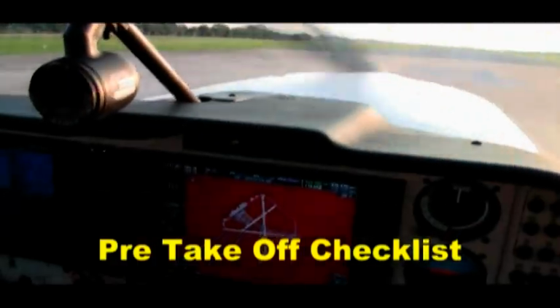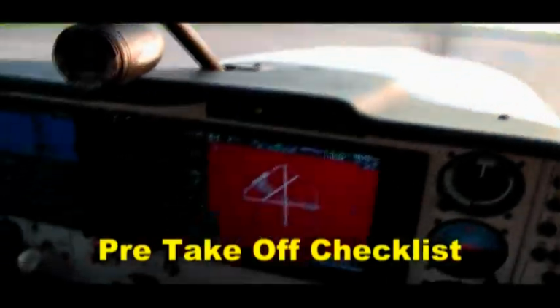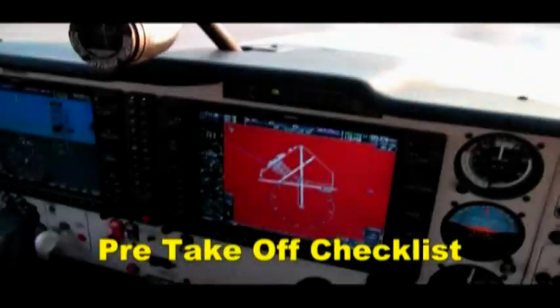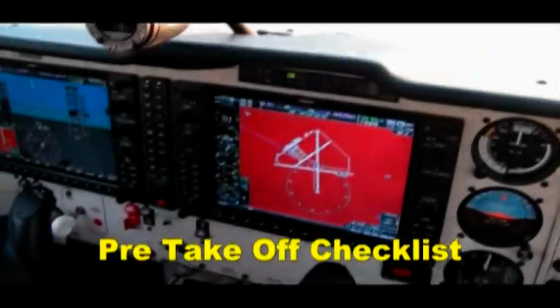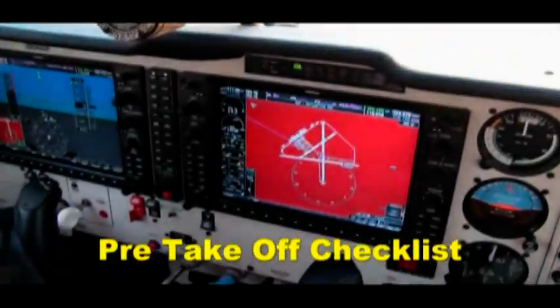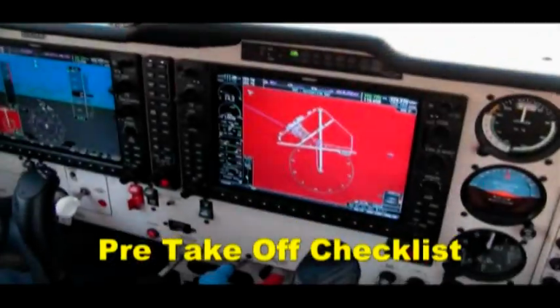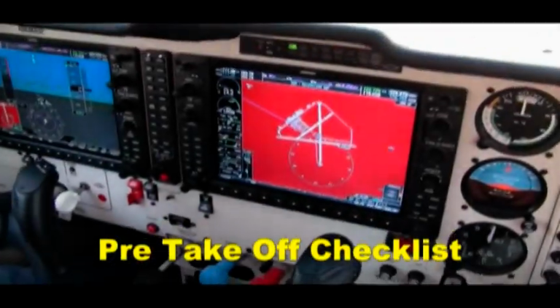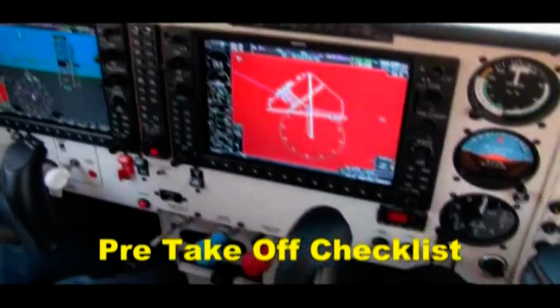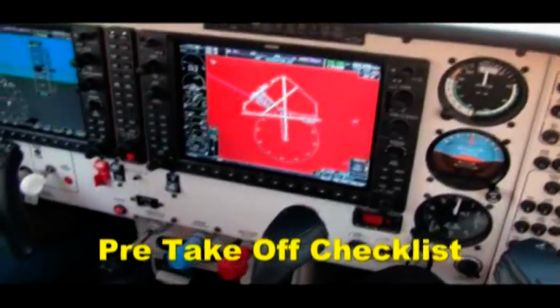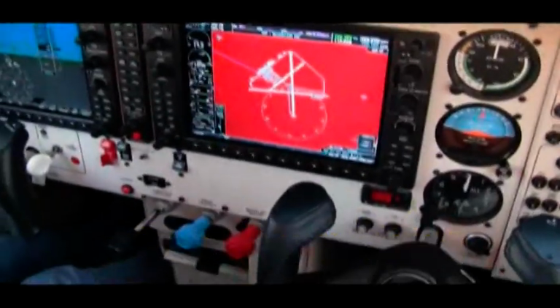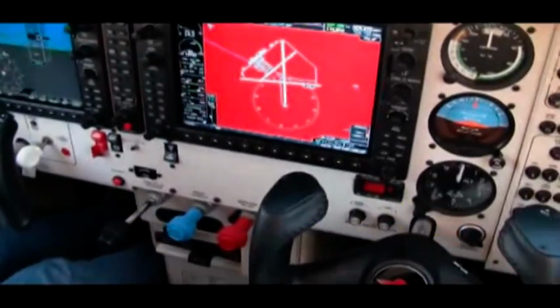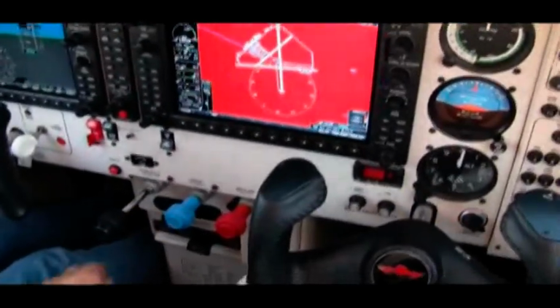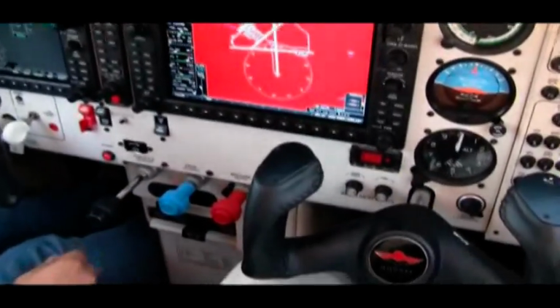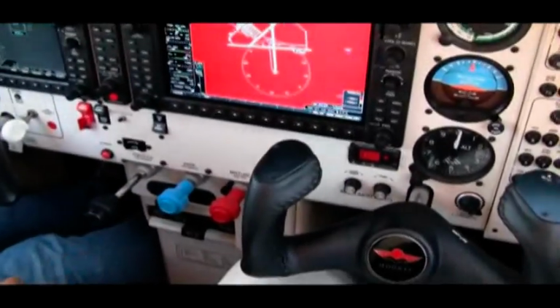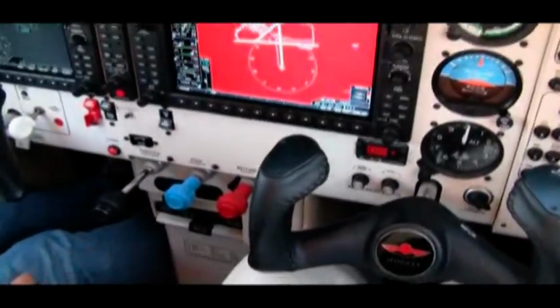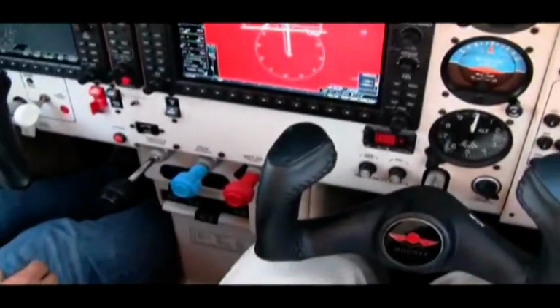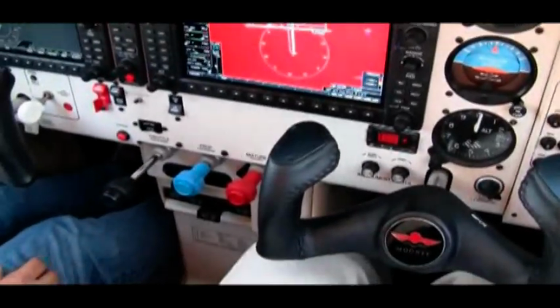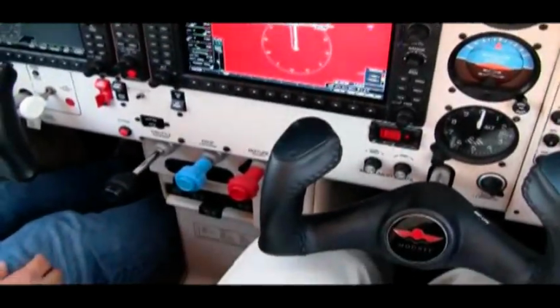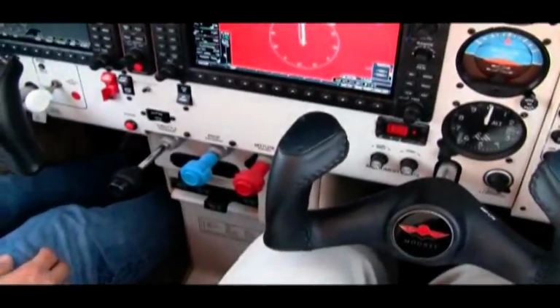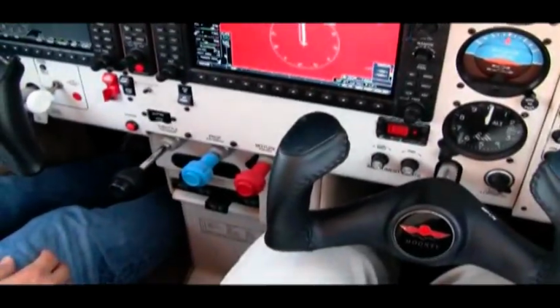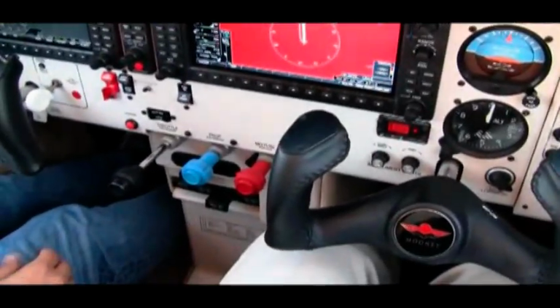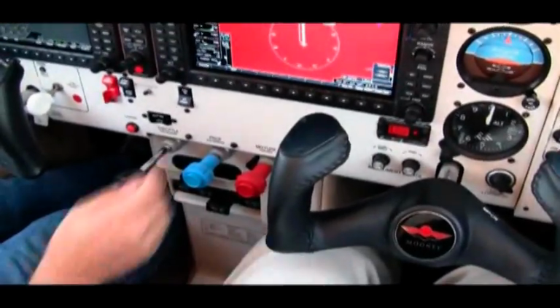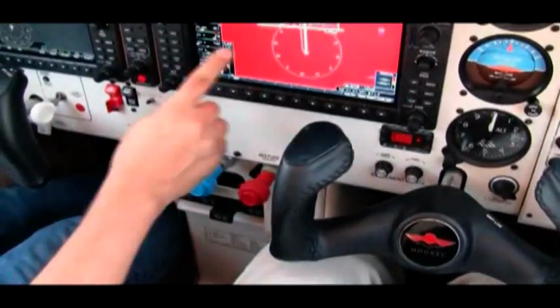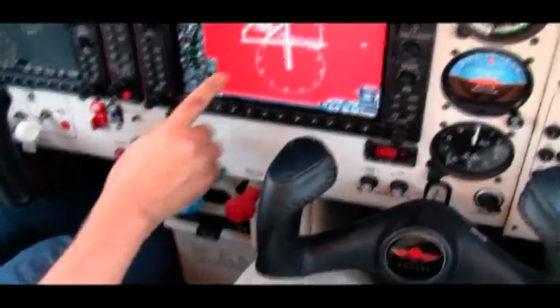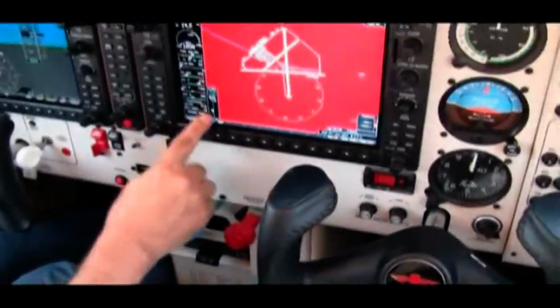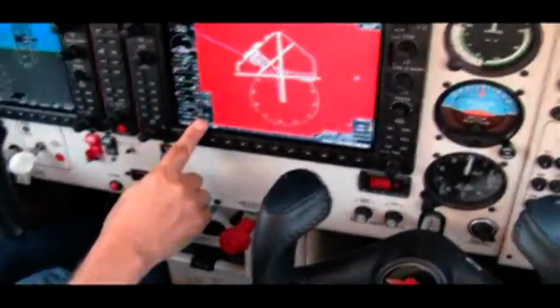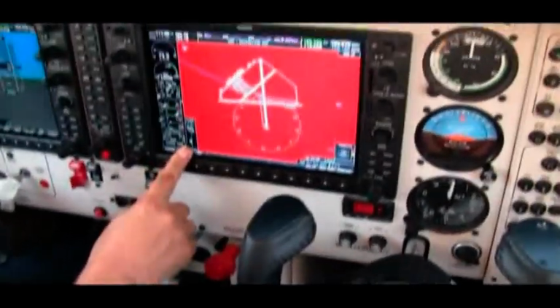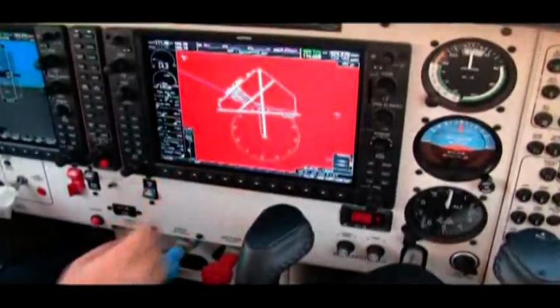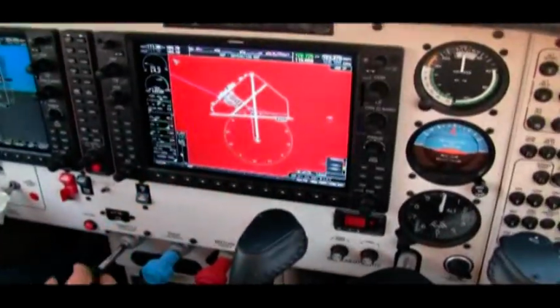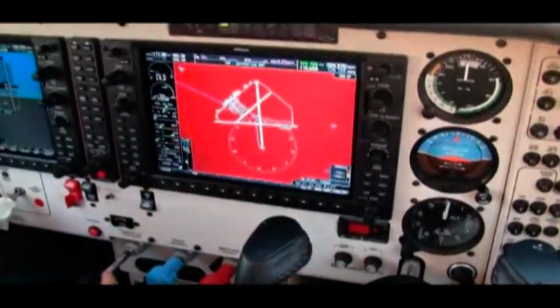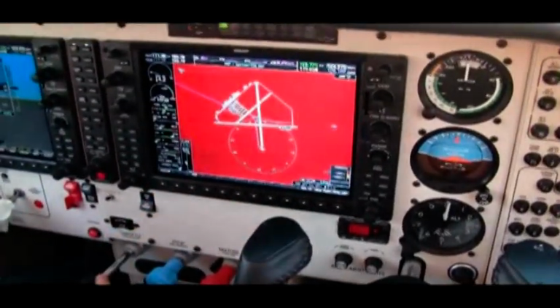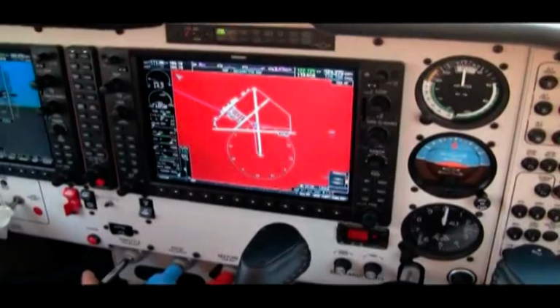Big bug — mixture, prop, boost pump off, autopilot on, trim, trim, gear ready.